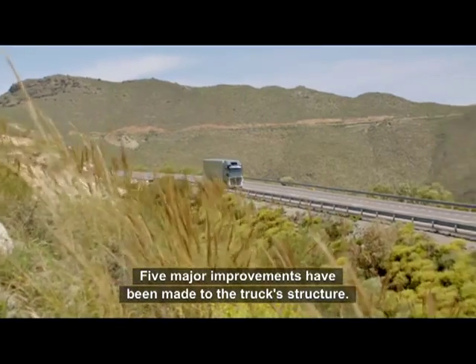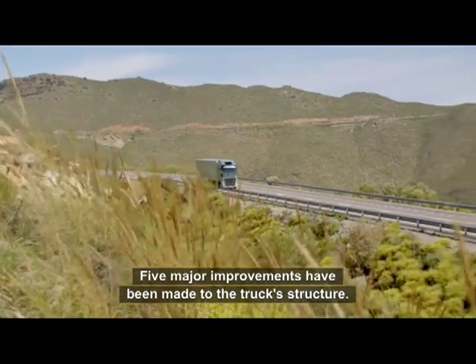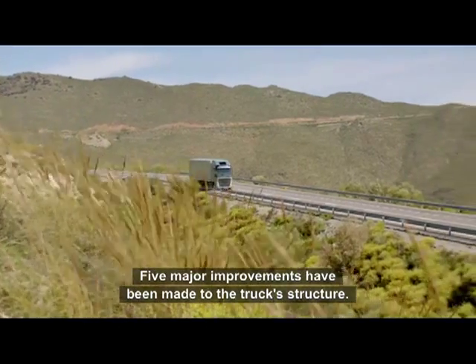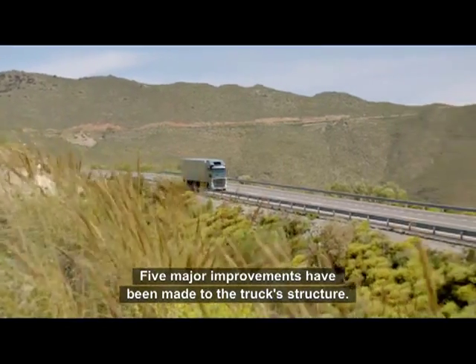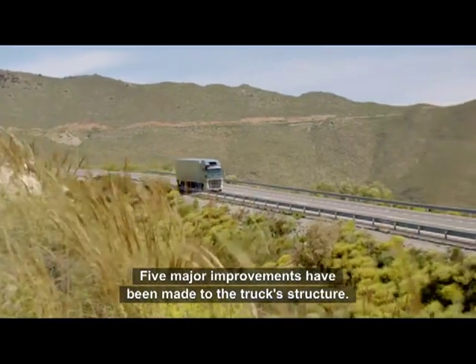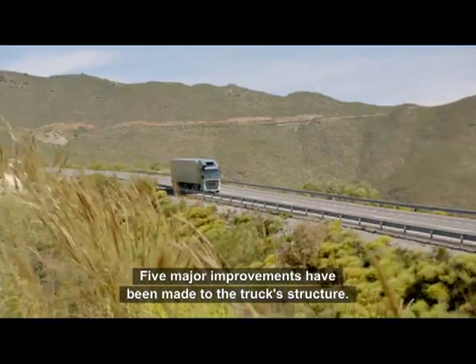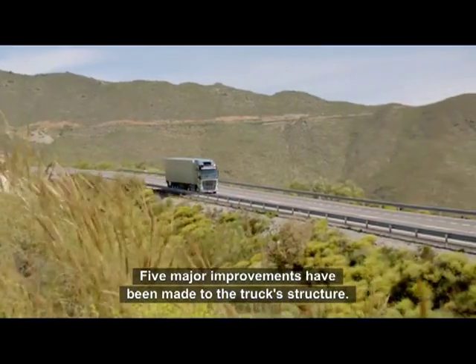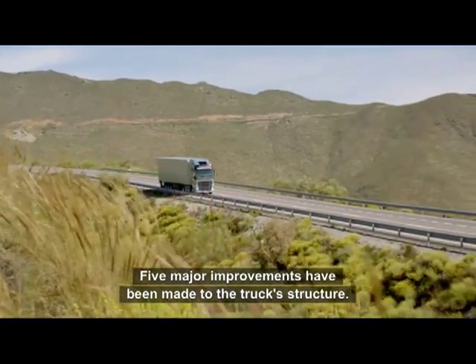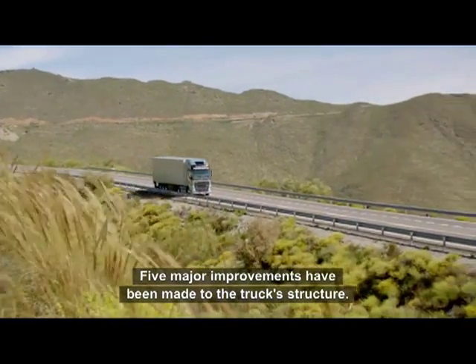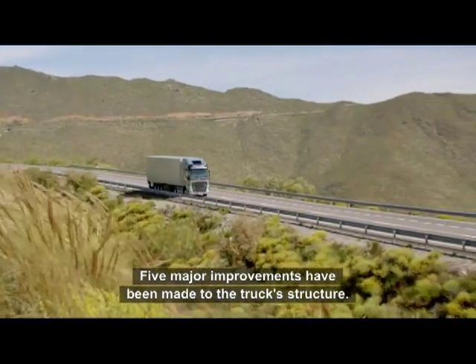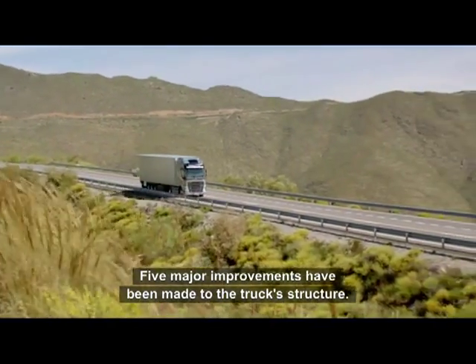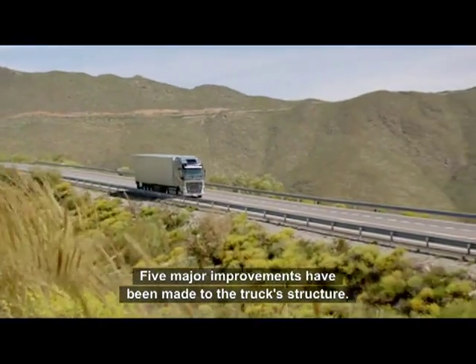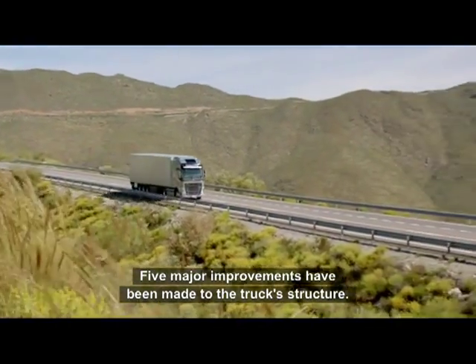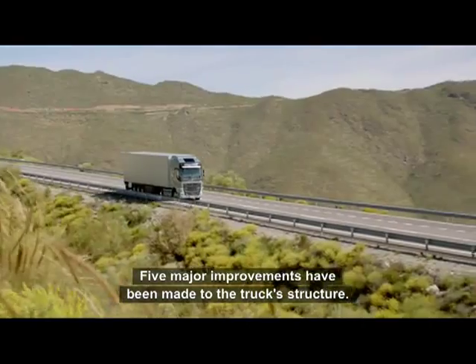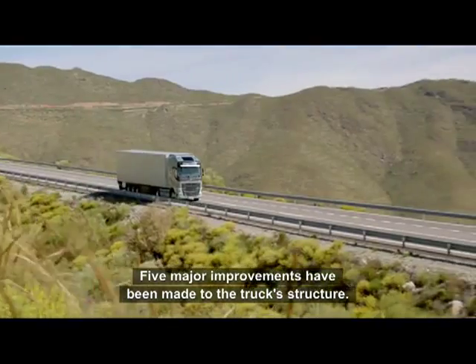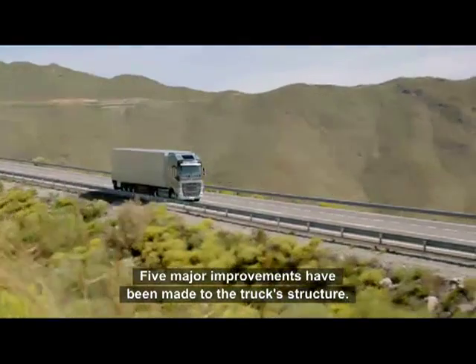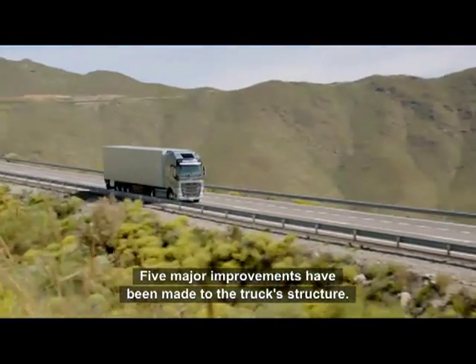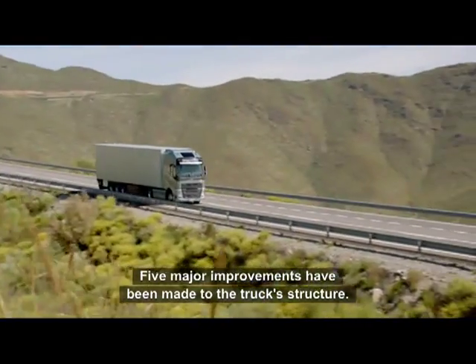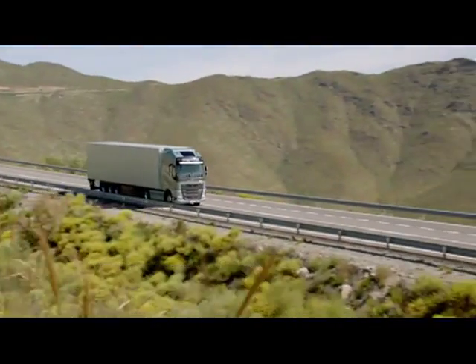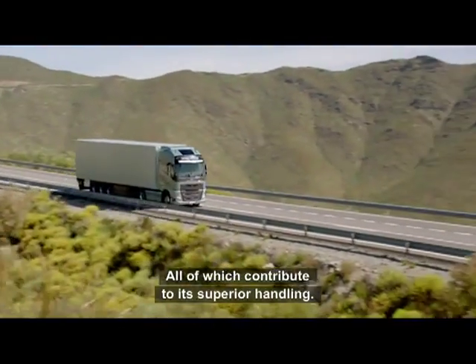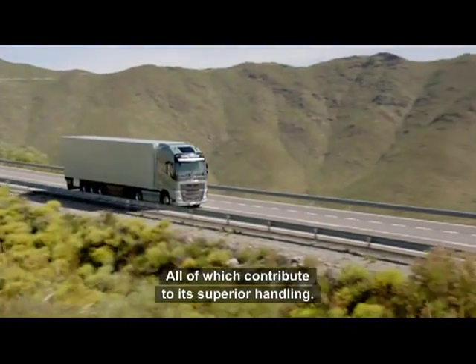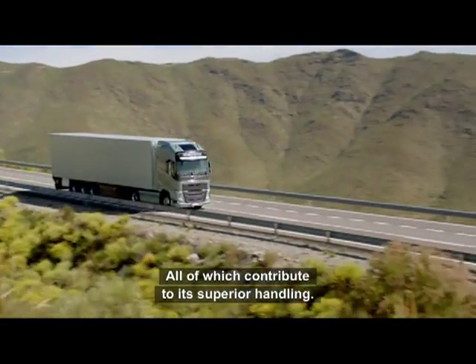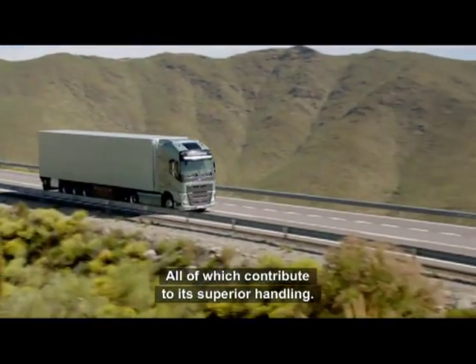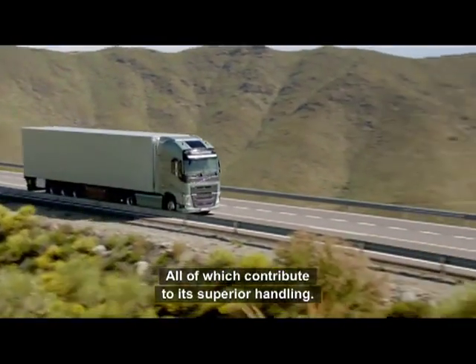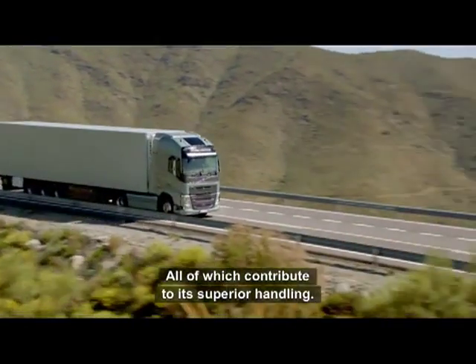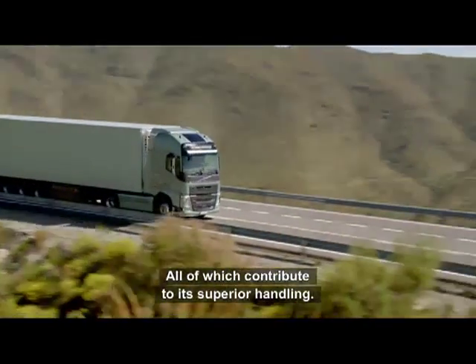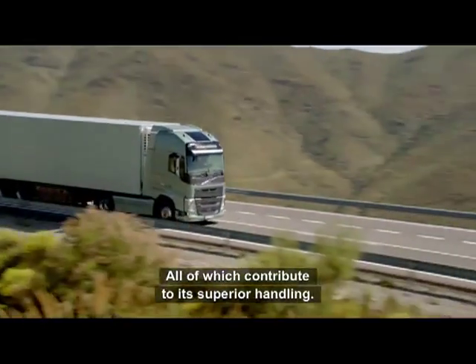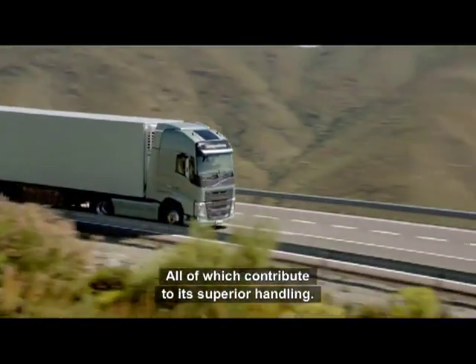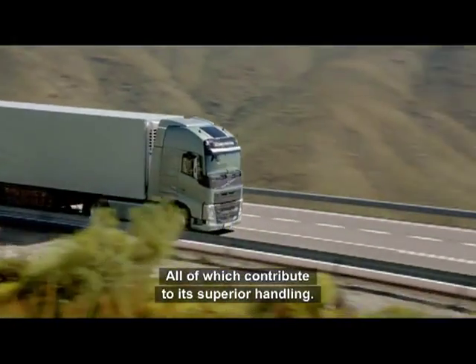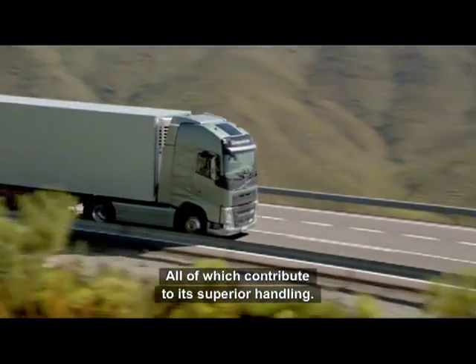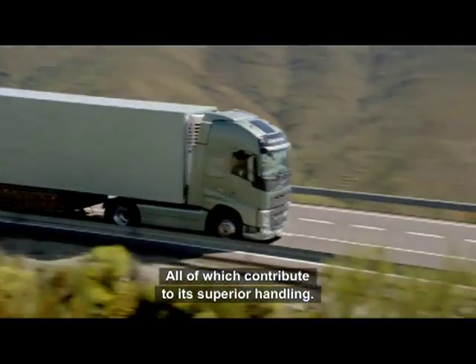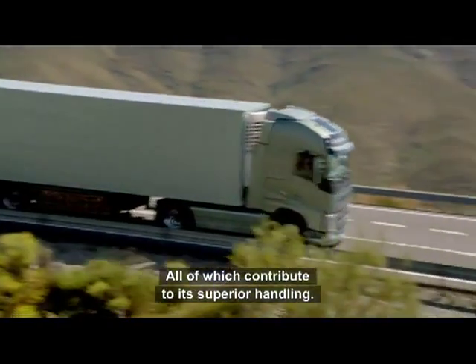Five major improvements have been made to the truck structure, all of which contribute to its superior handling.